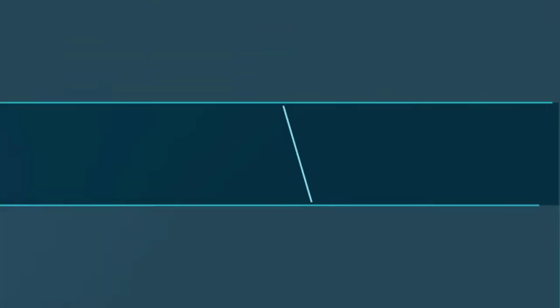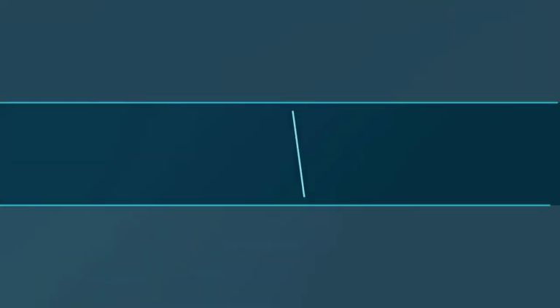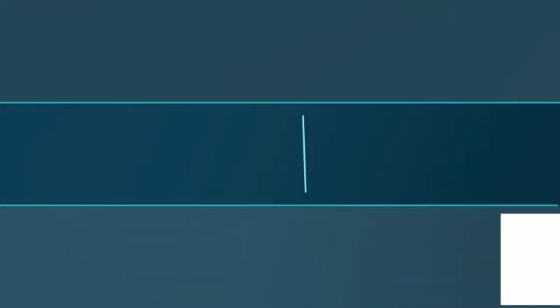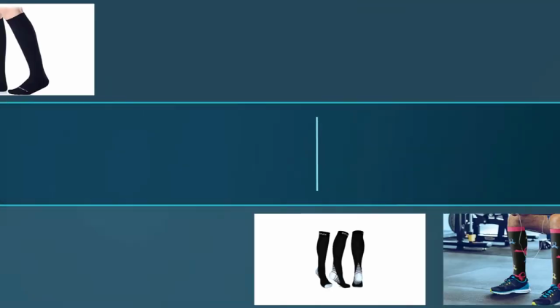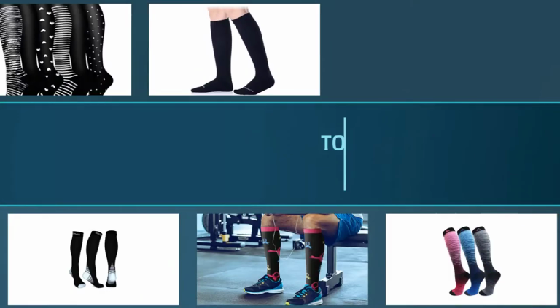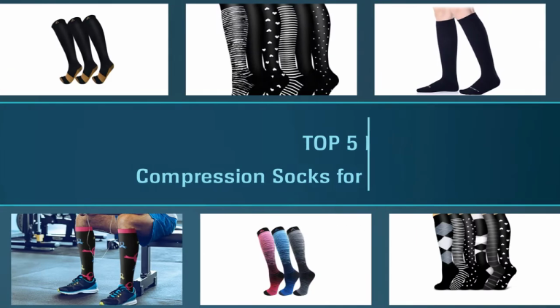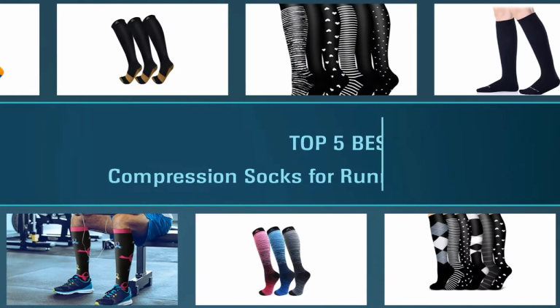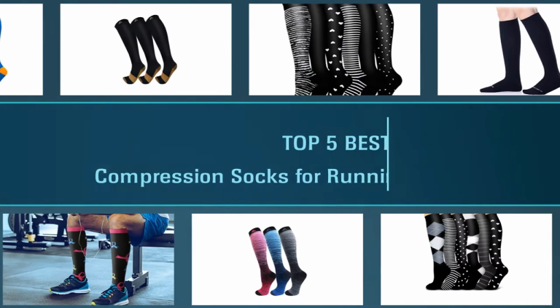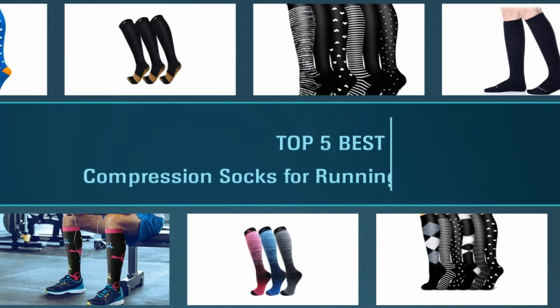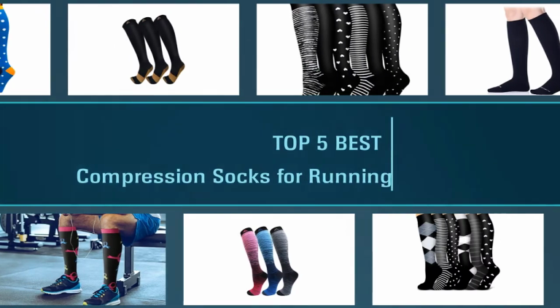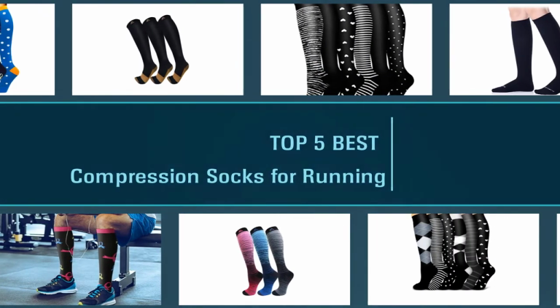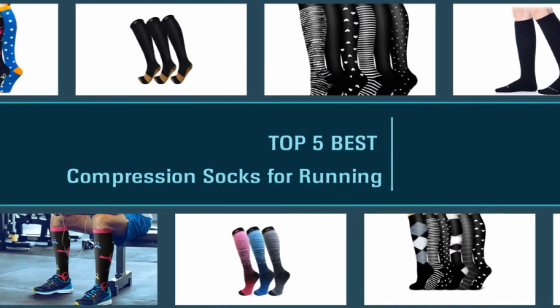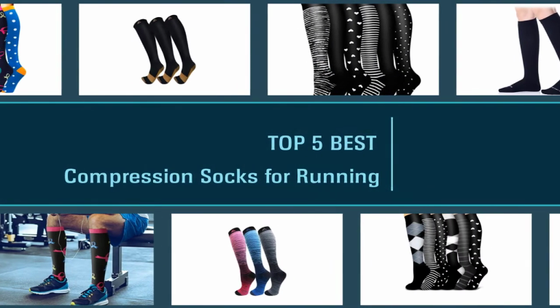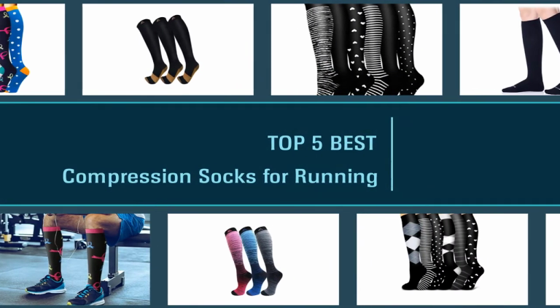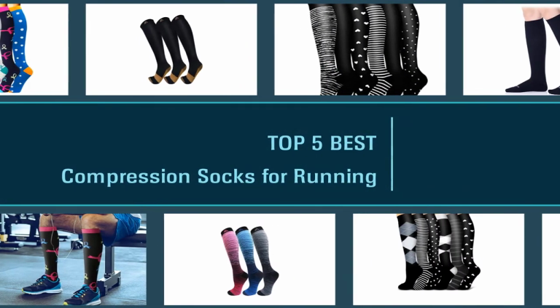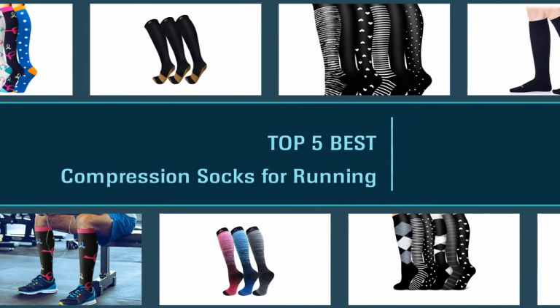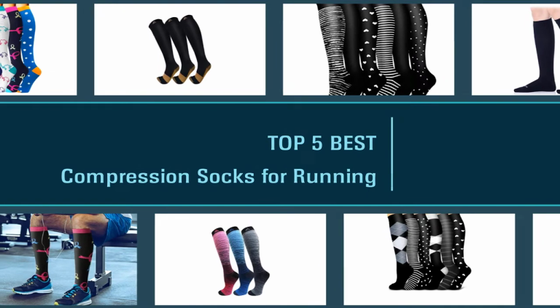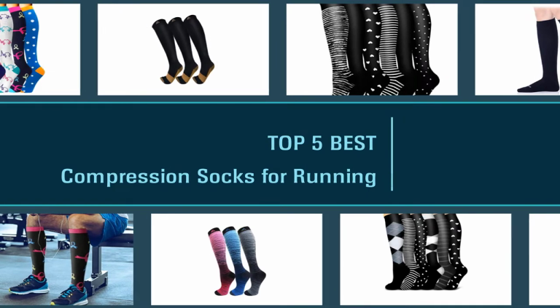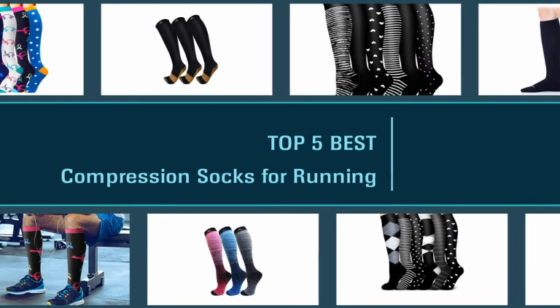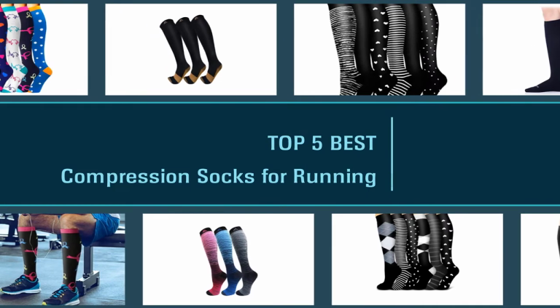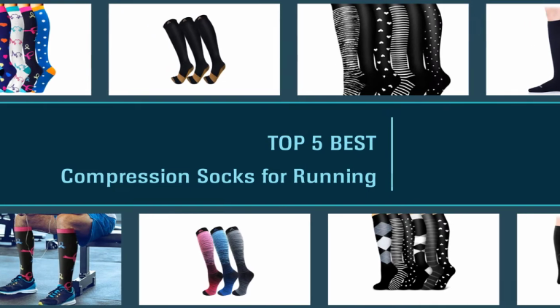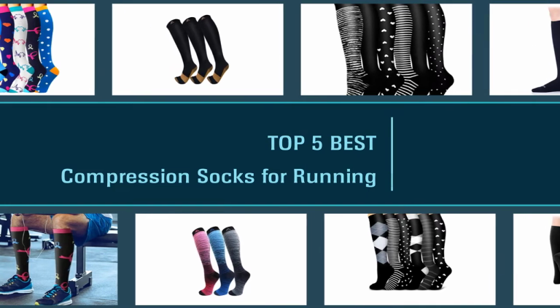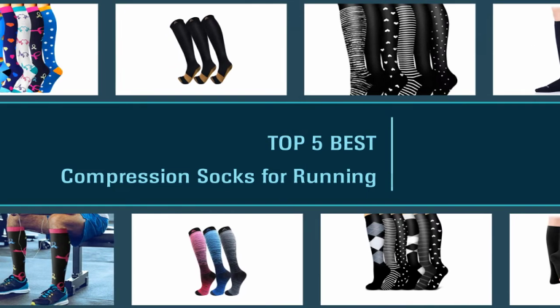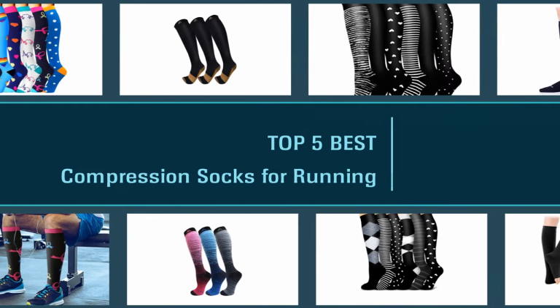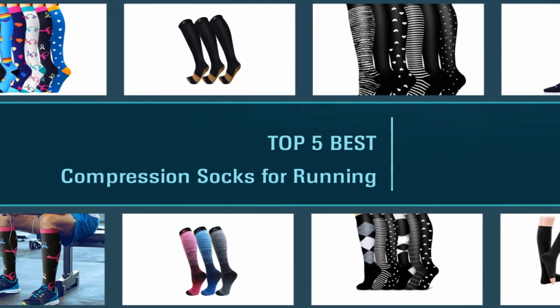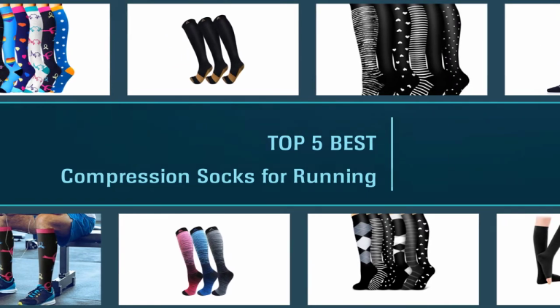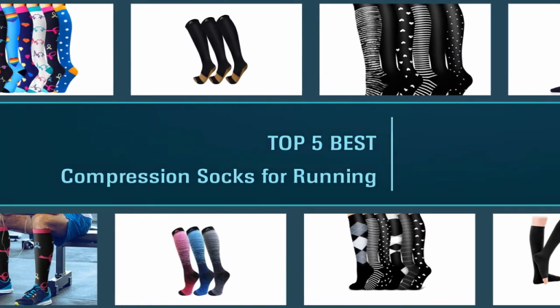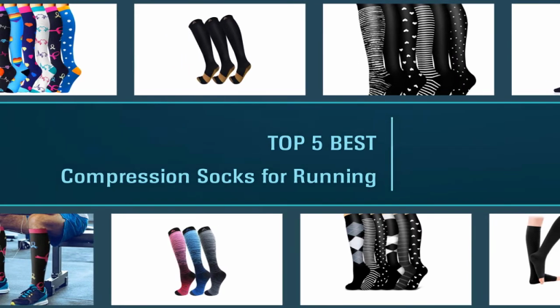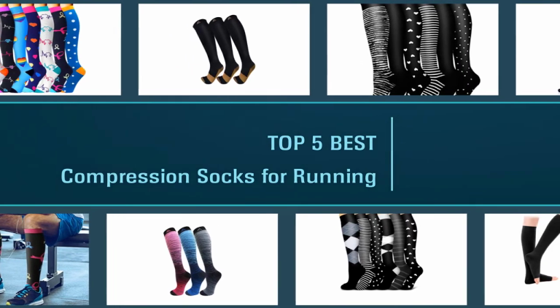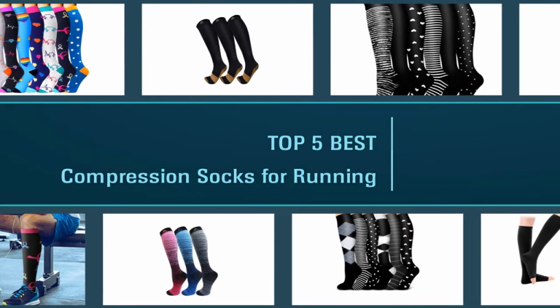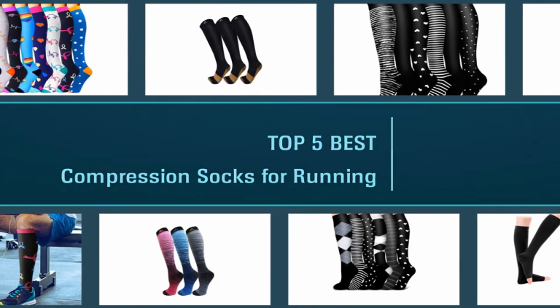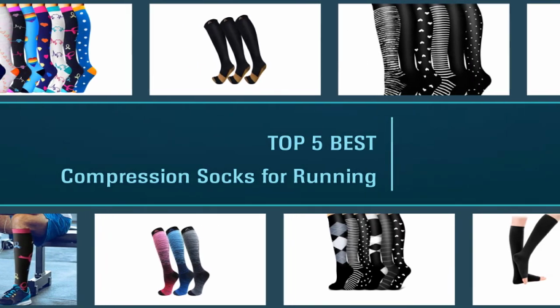Here are the five best compression socks for running, so let's get started.